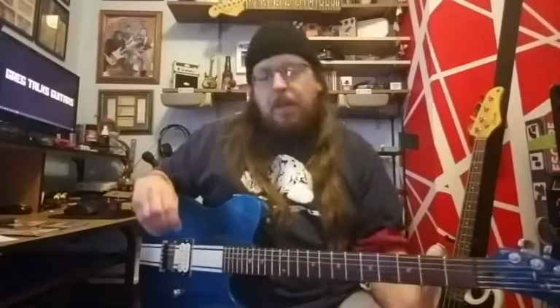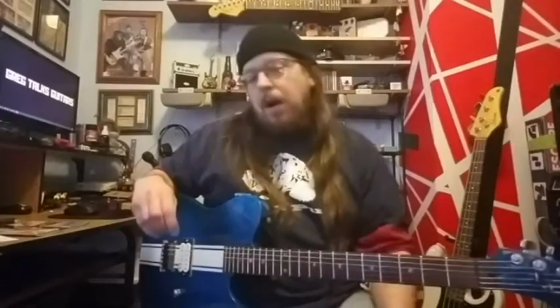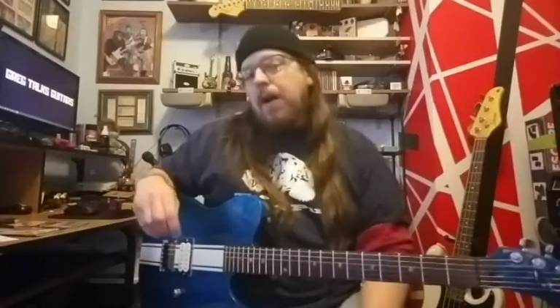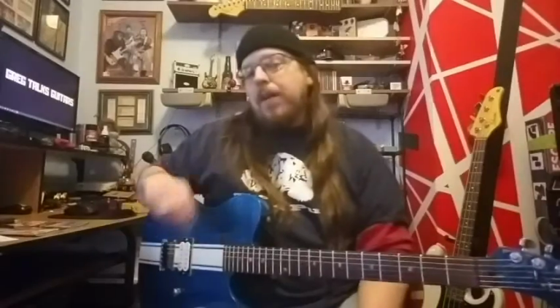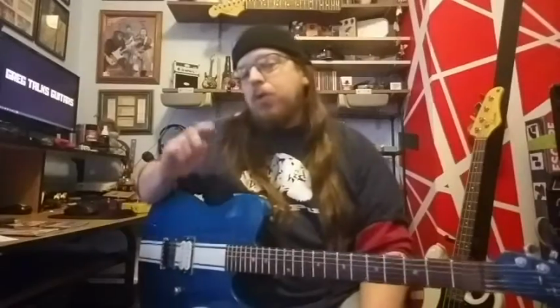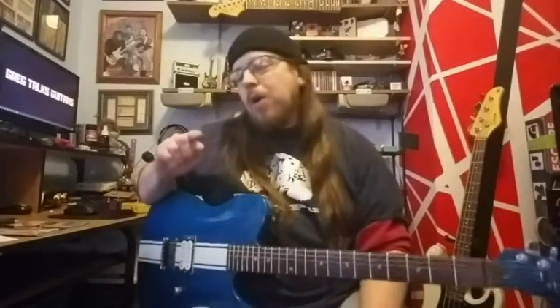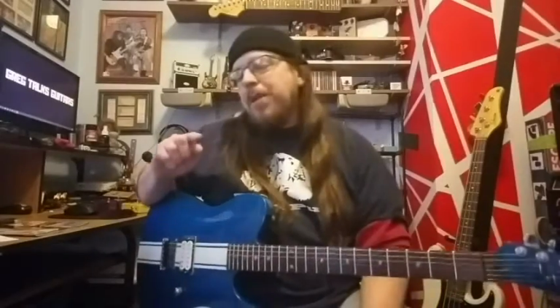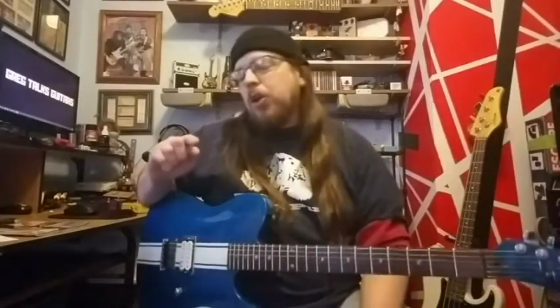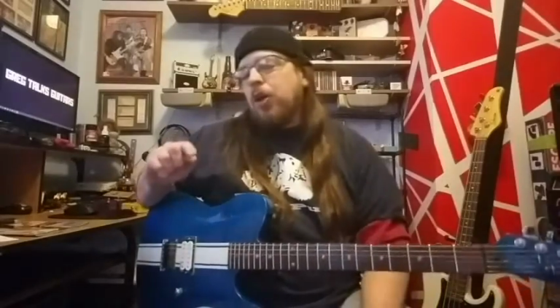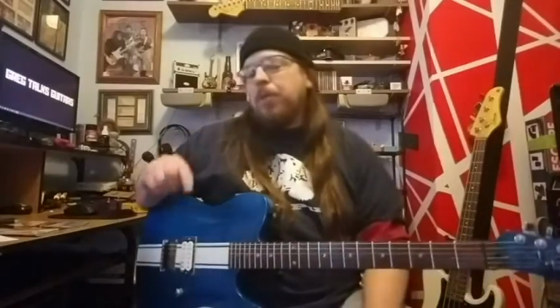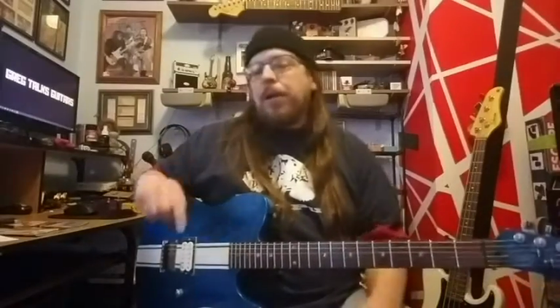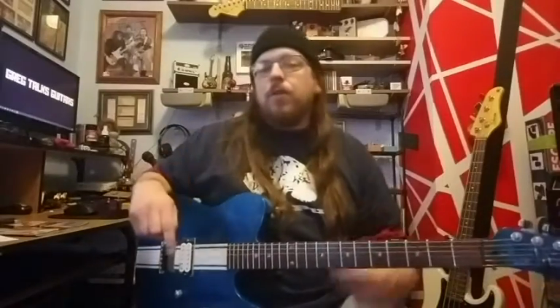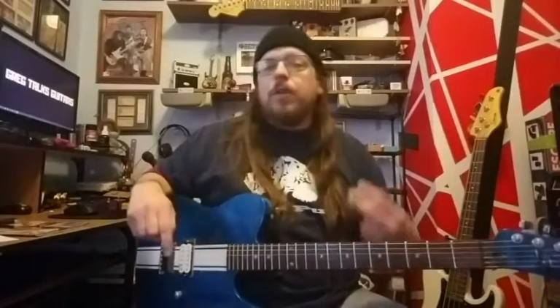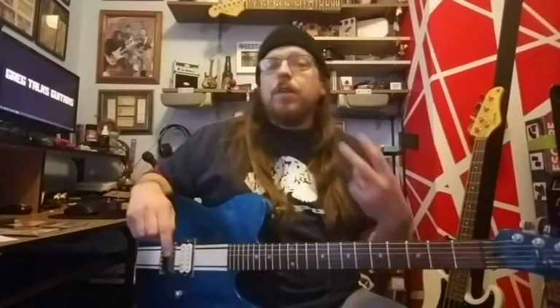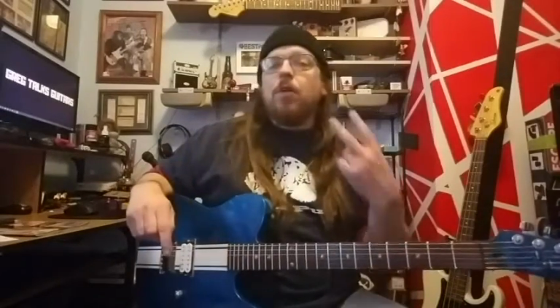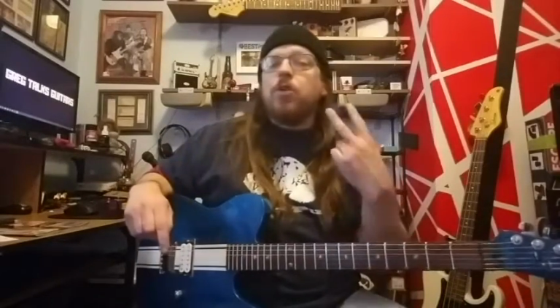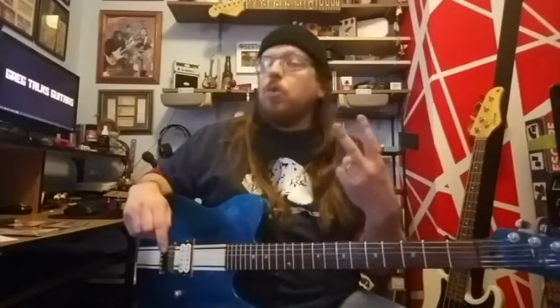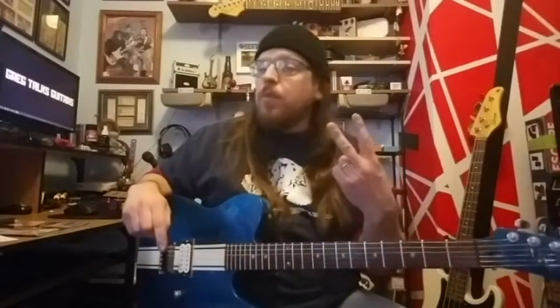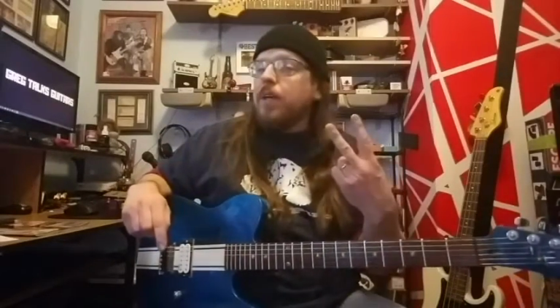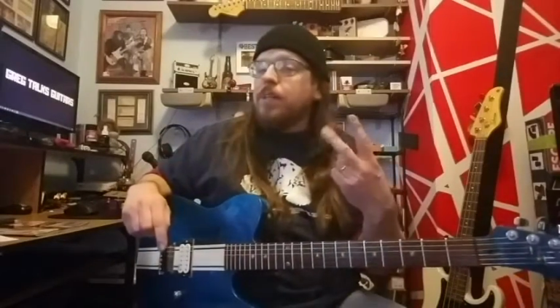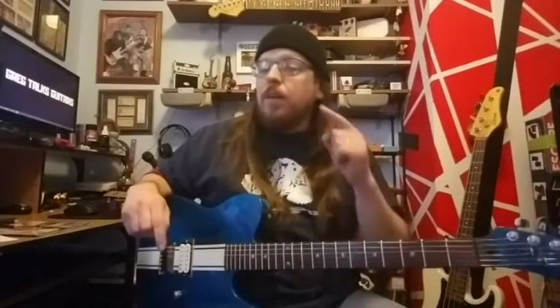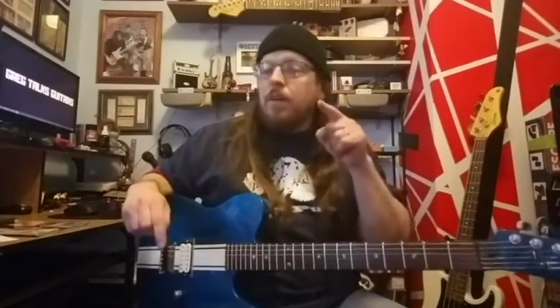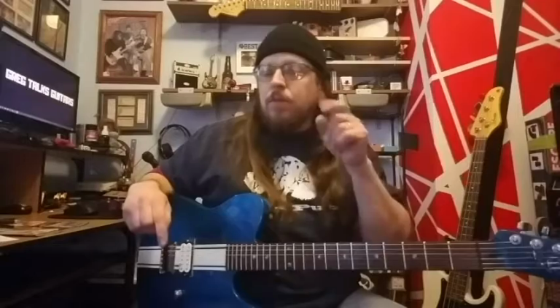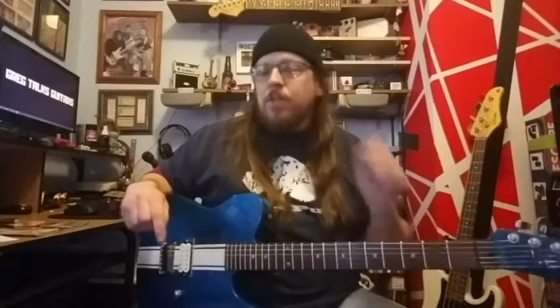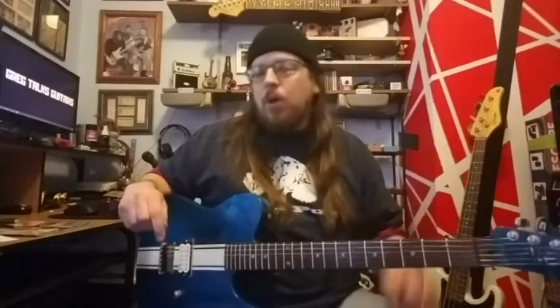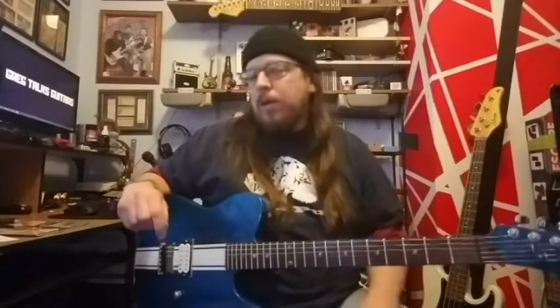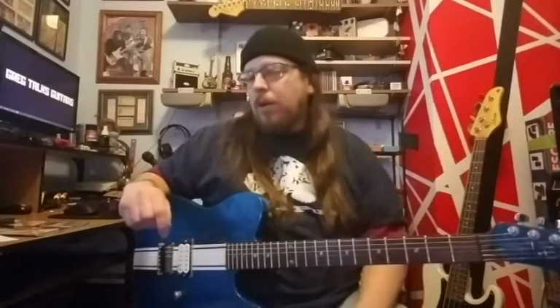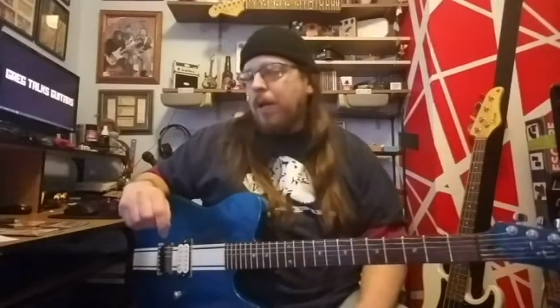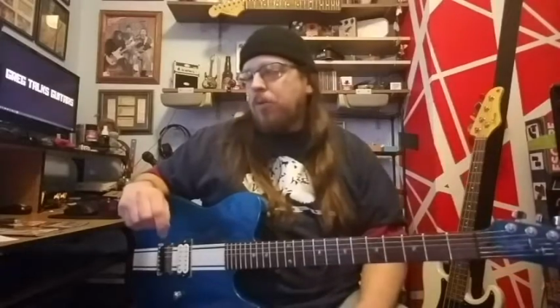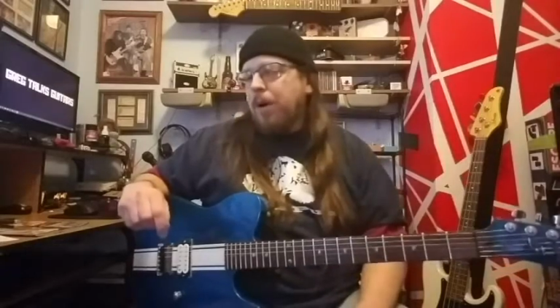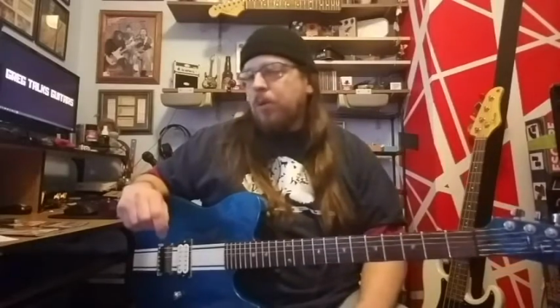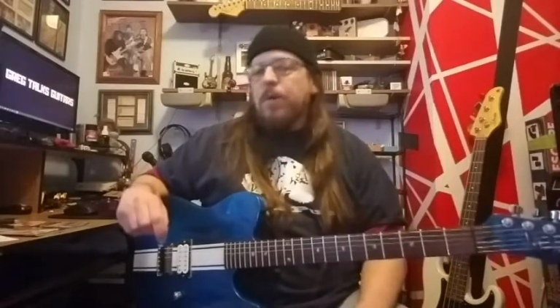Alright, if you are a beginner guitar player, you need to know two things. First of all, you need to know how to do power chords.